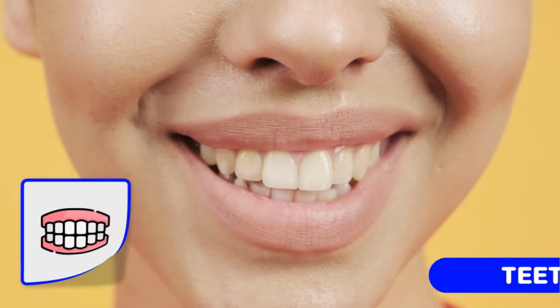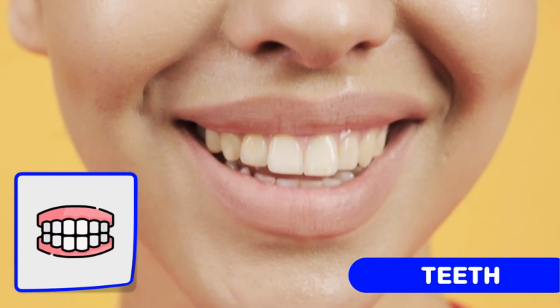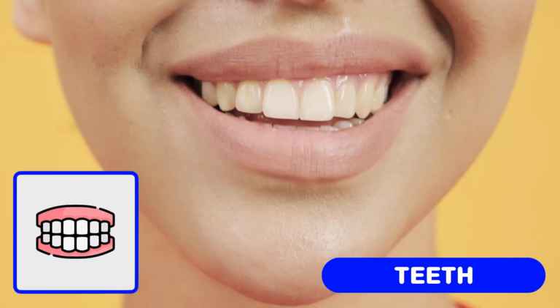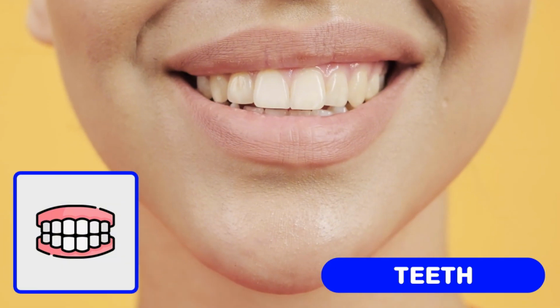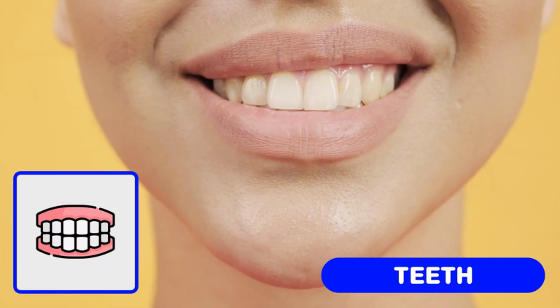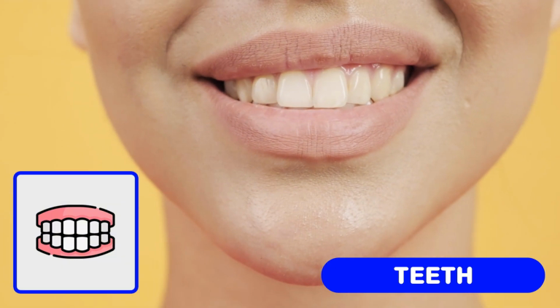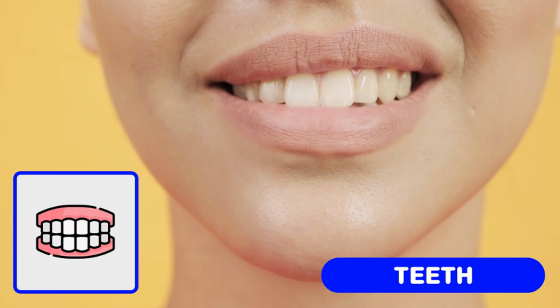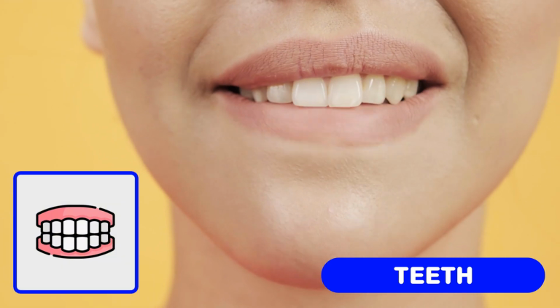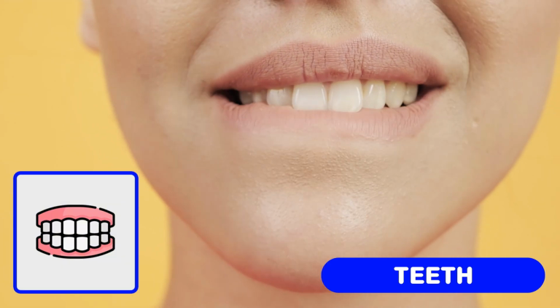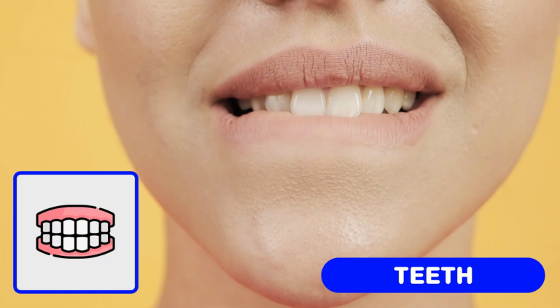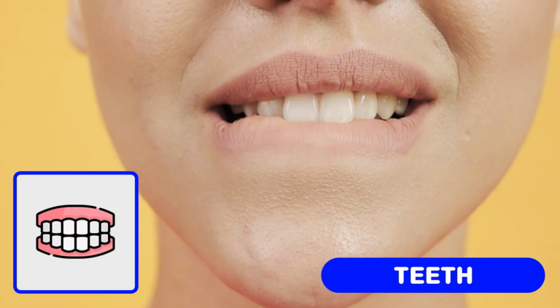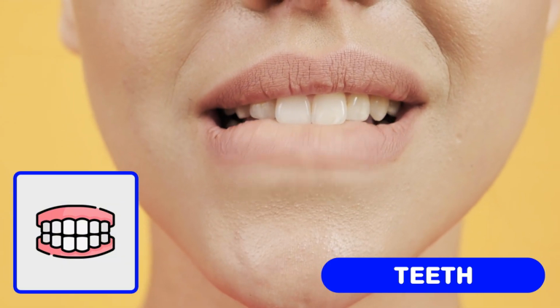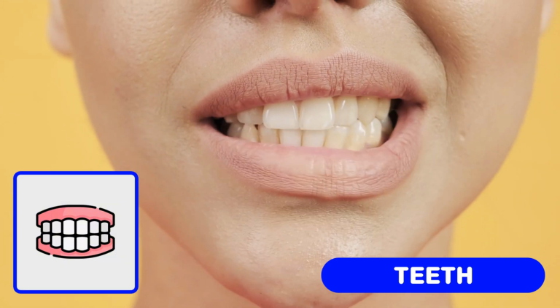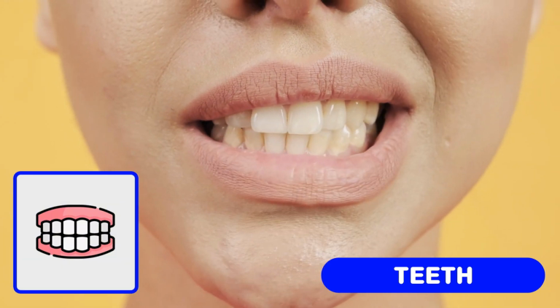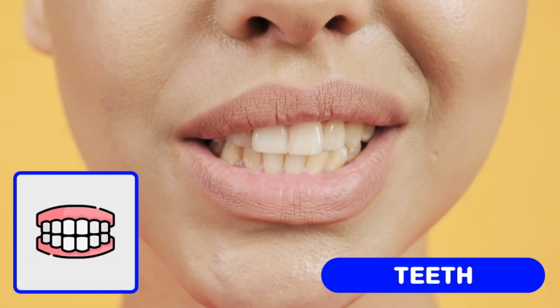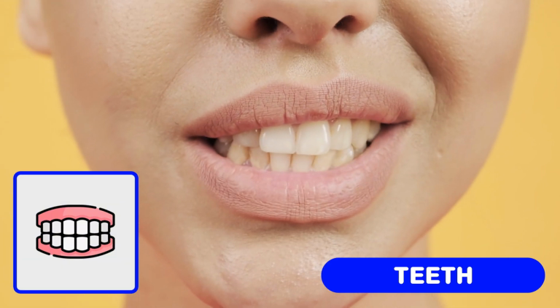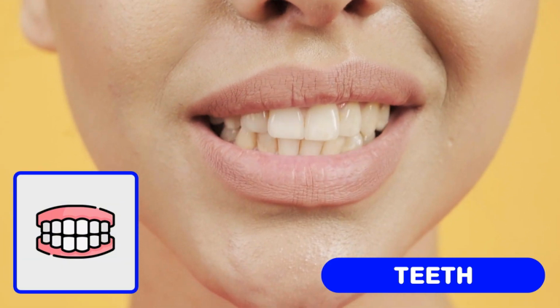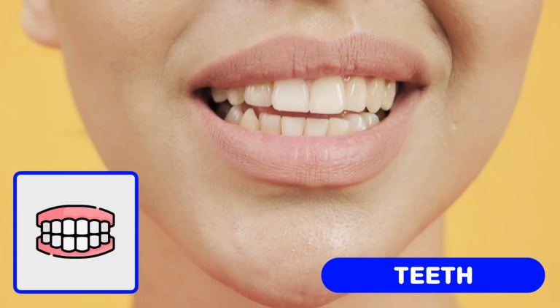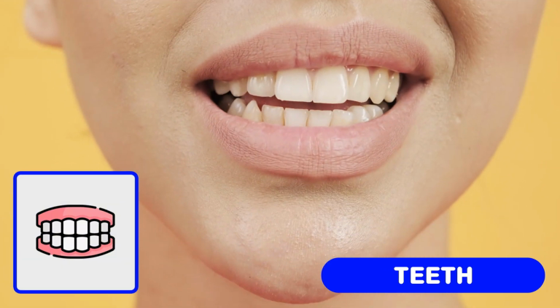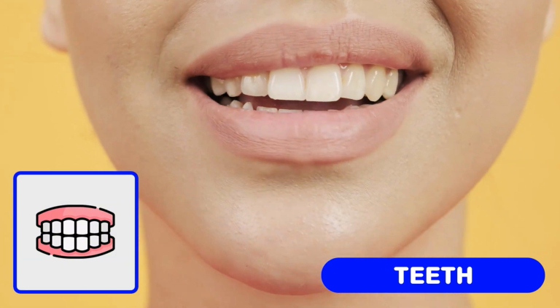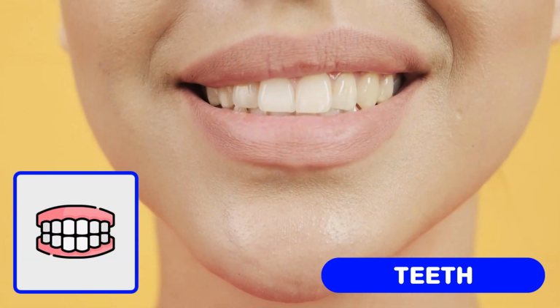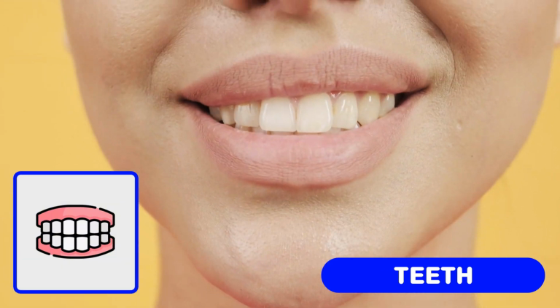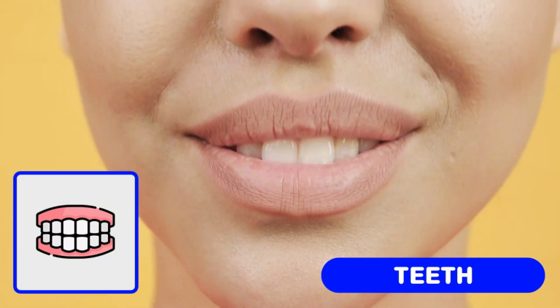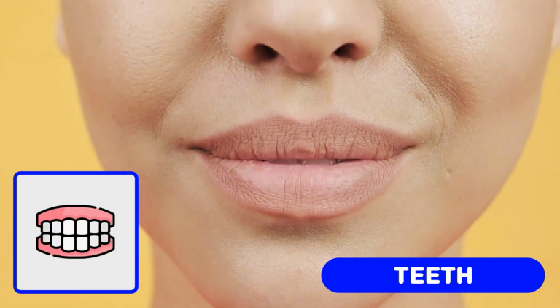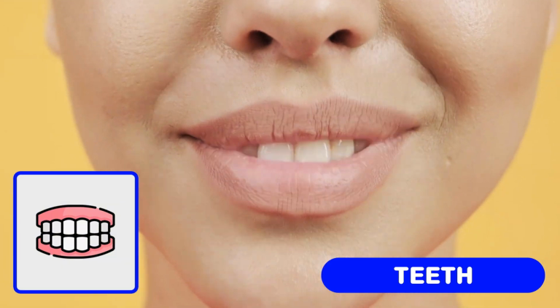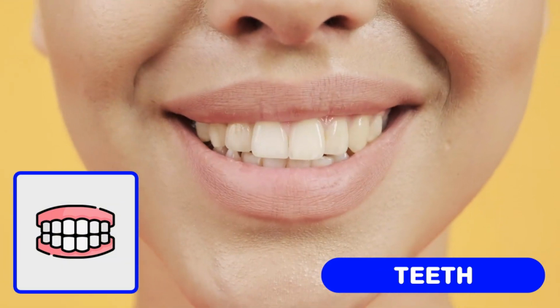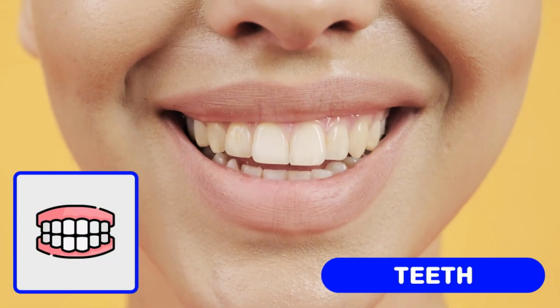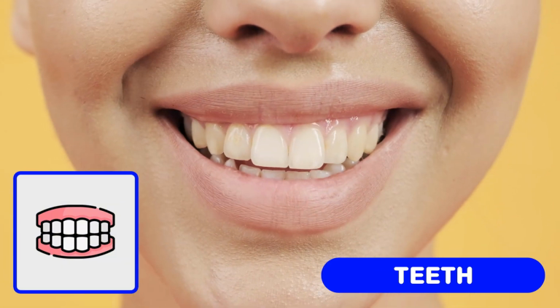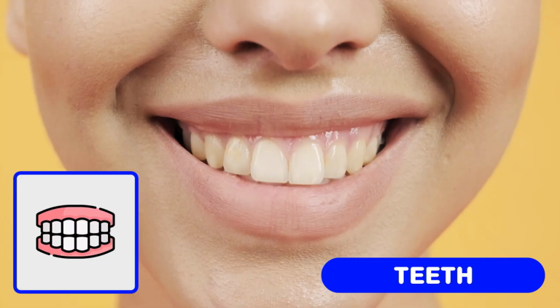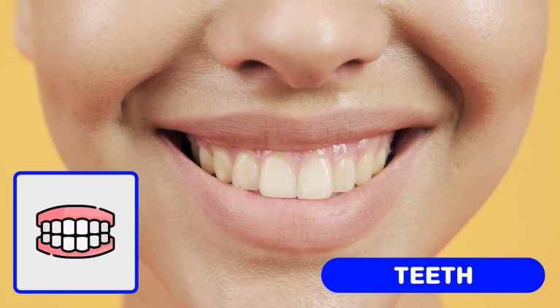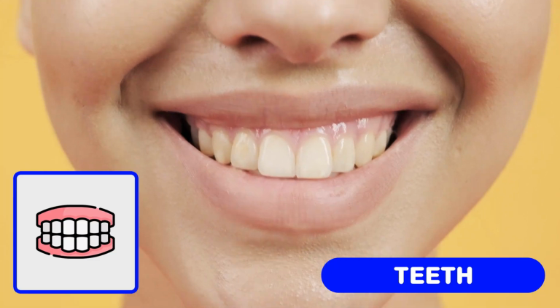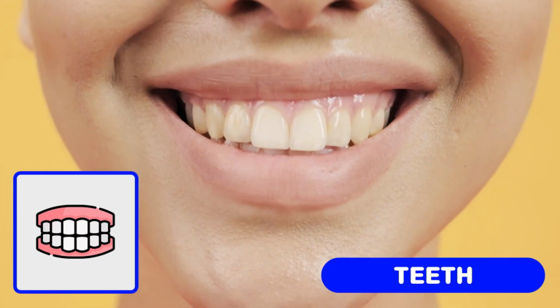Teeth. Teeth help you bite into apples, chew your food and talk clearly.